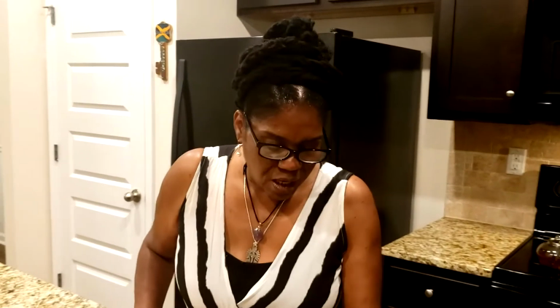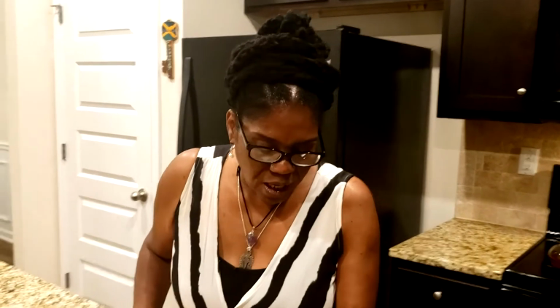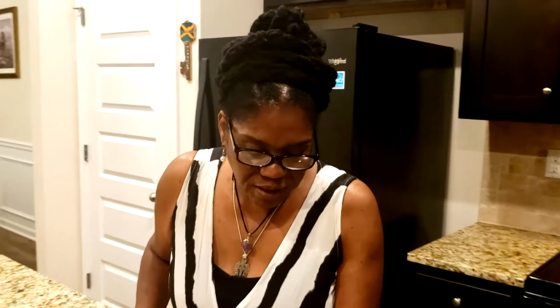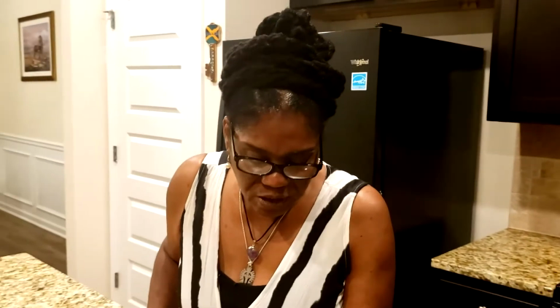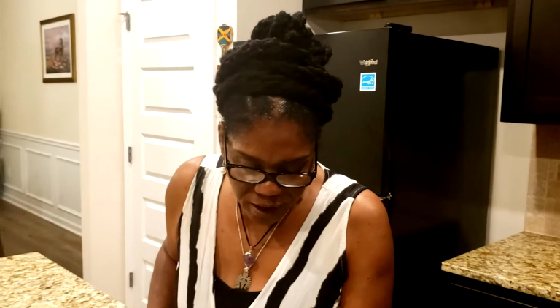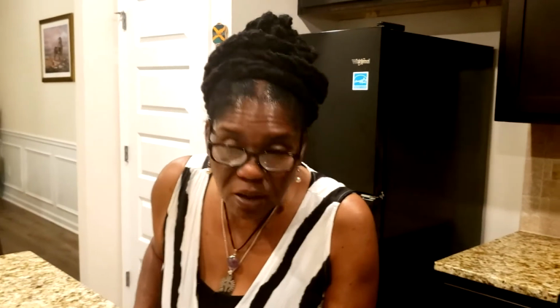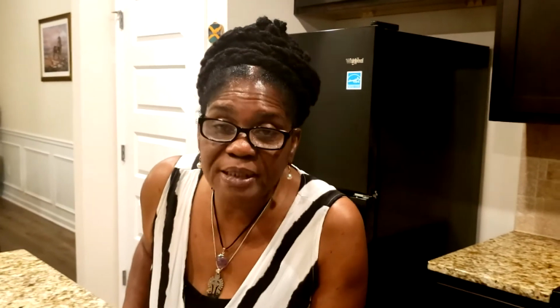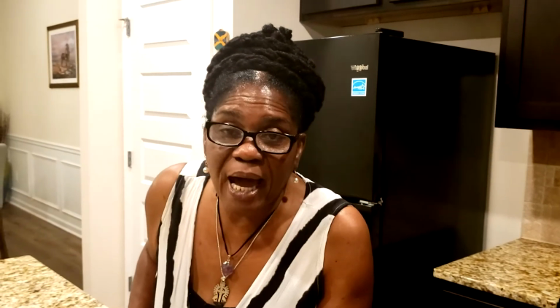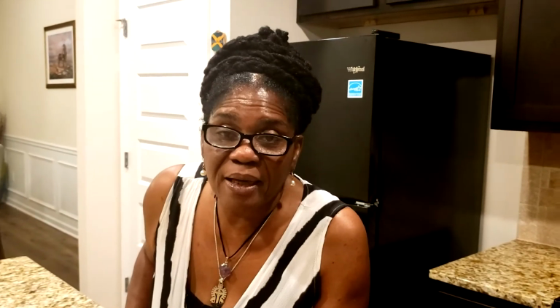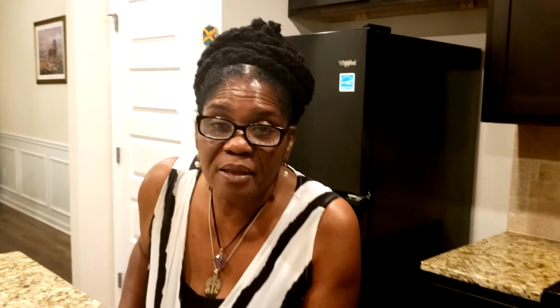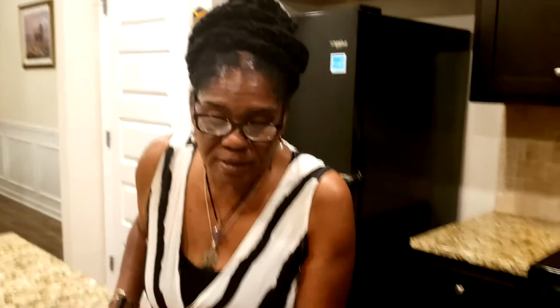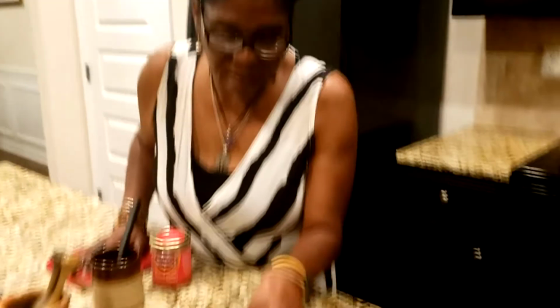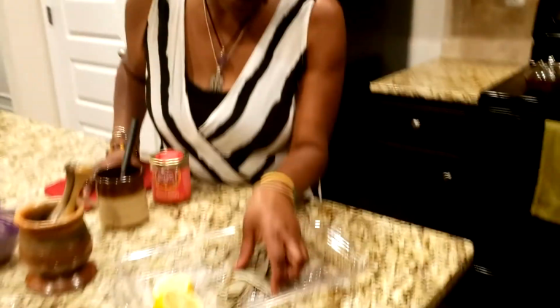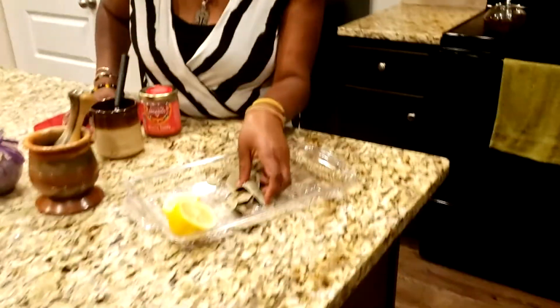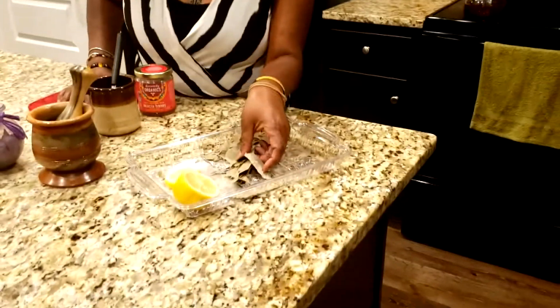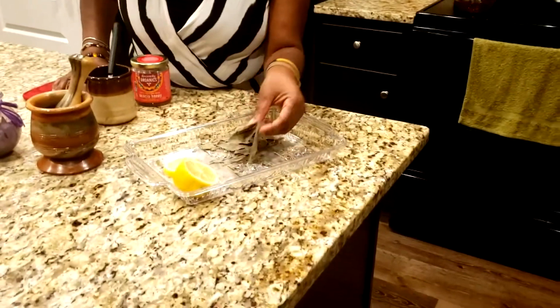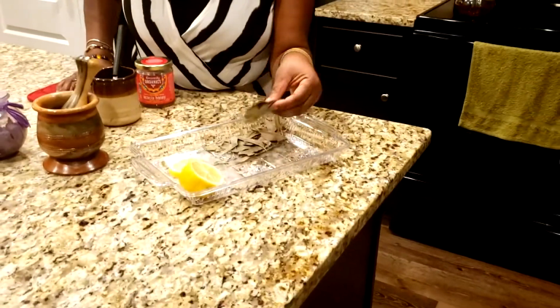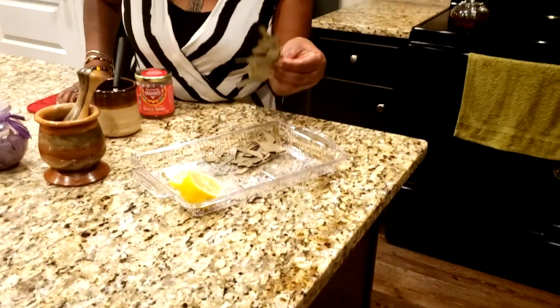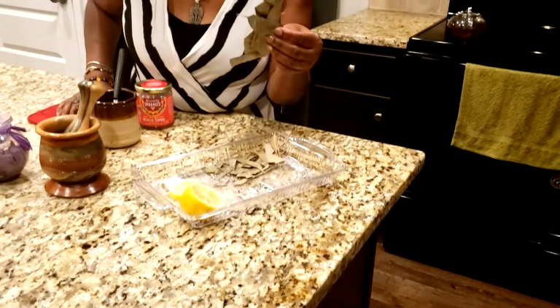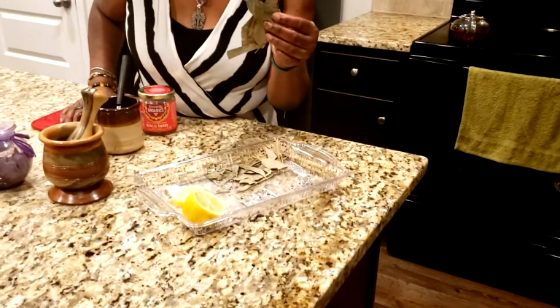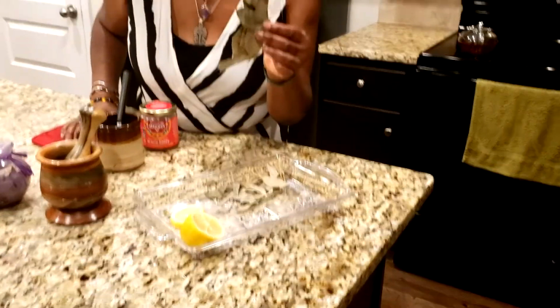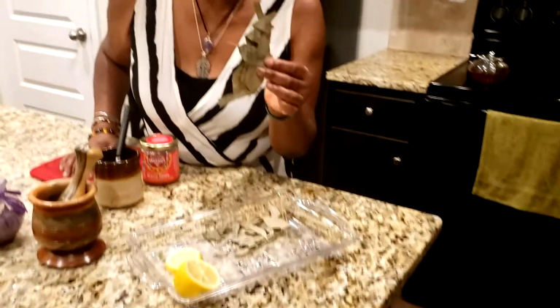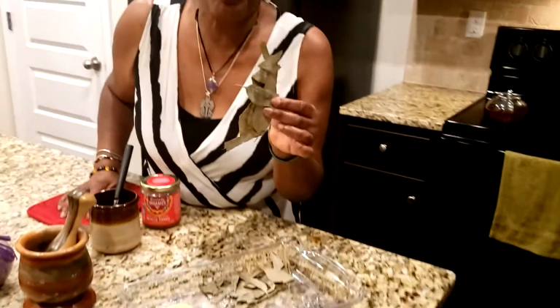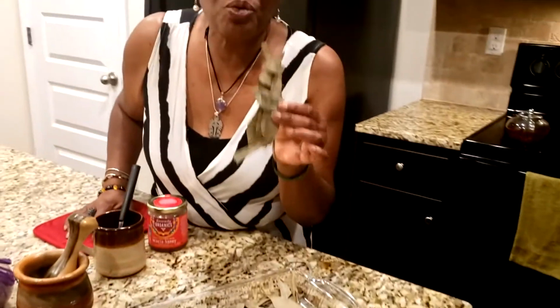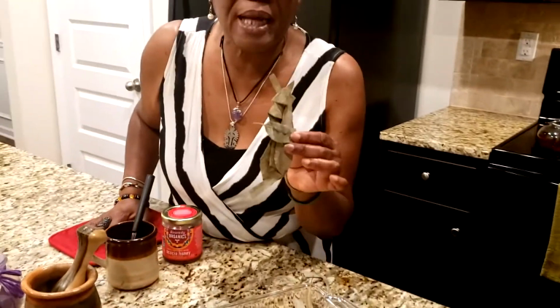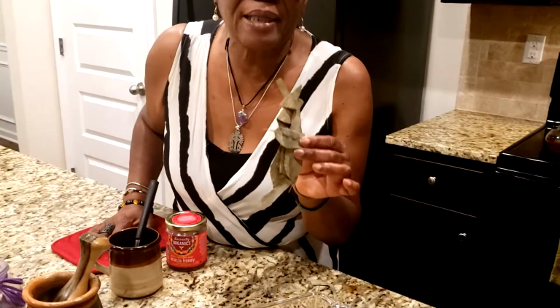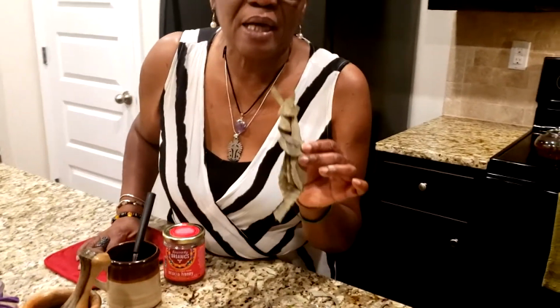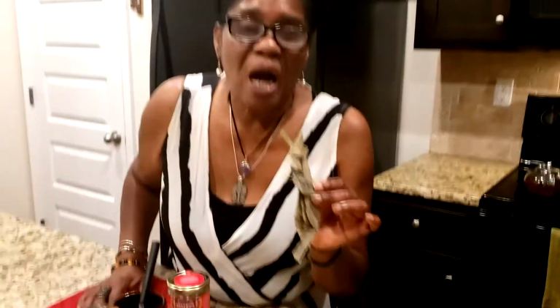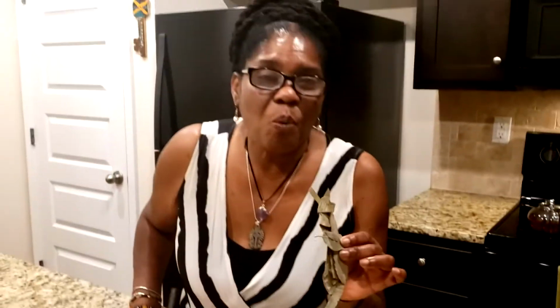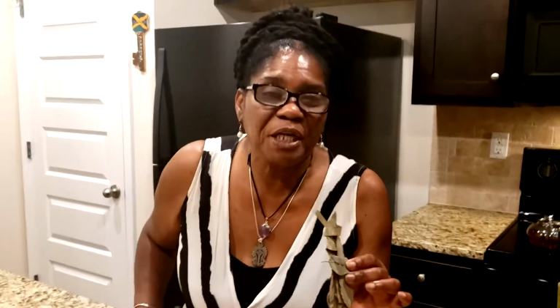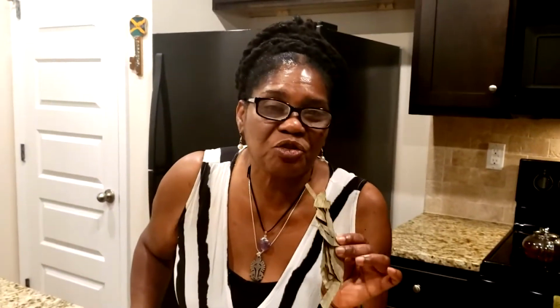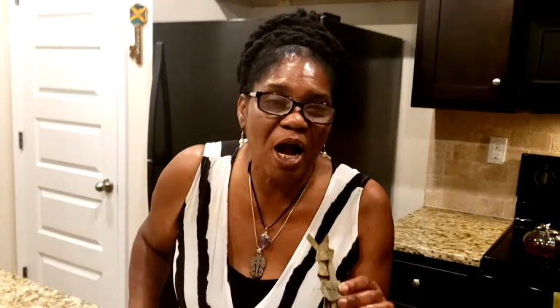Now this is what it looks like. It's dry. It's more utilized when it's dry.